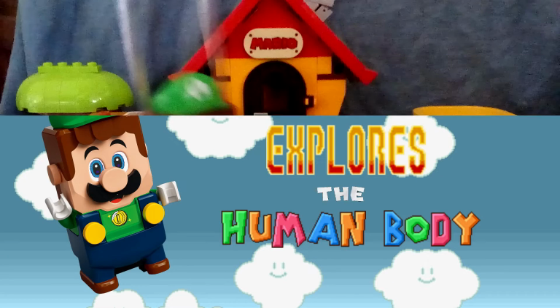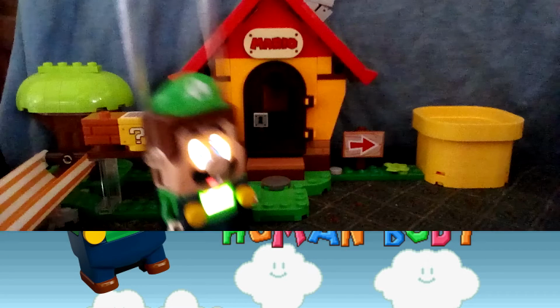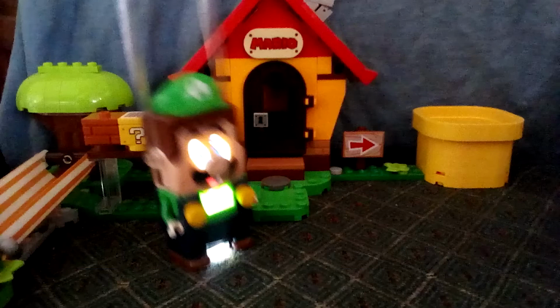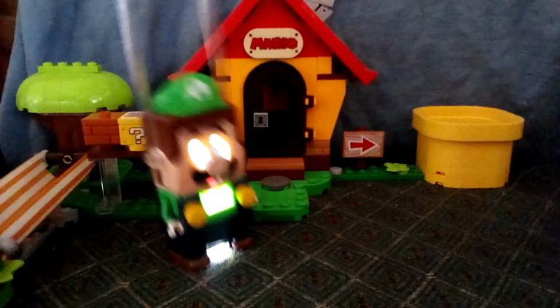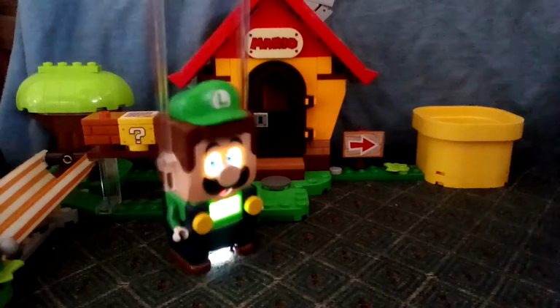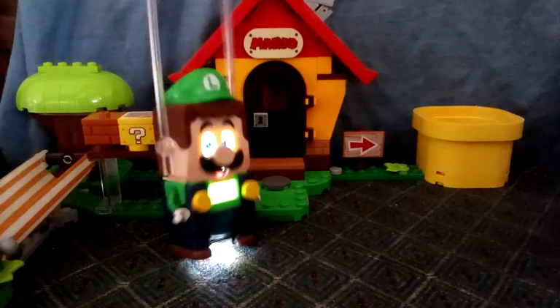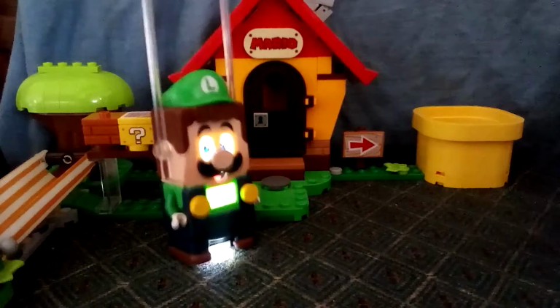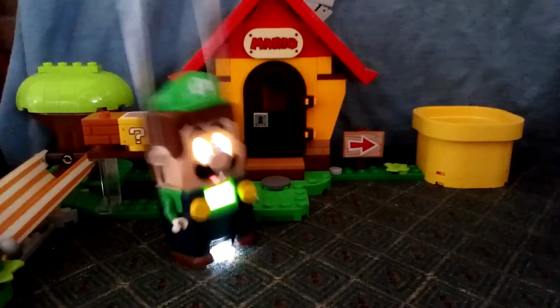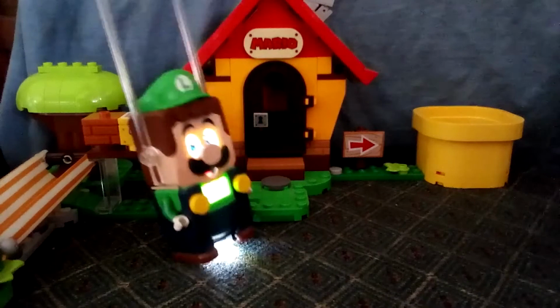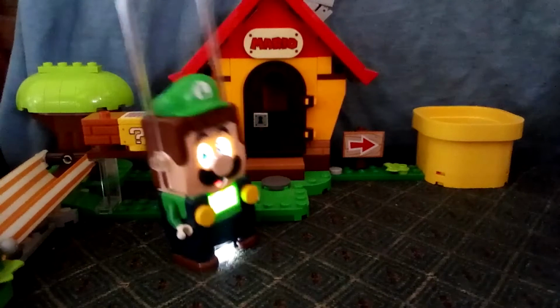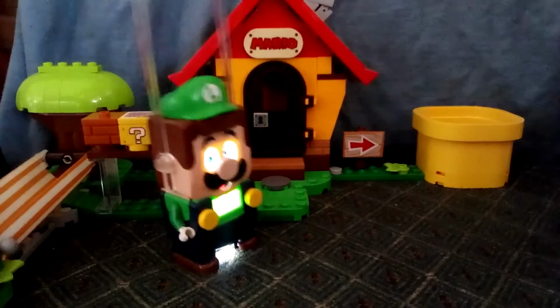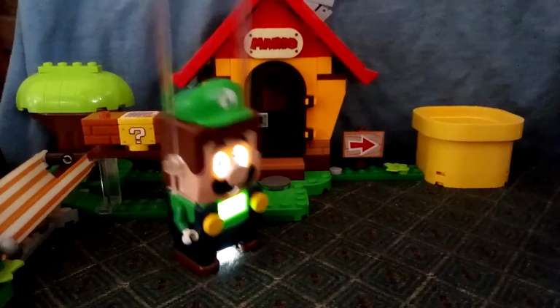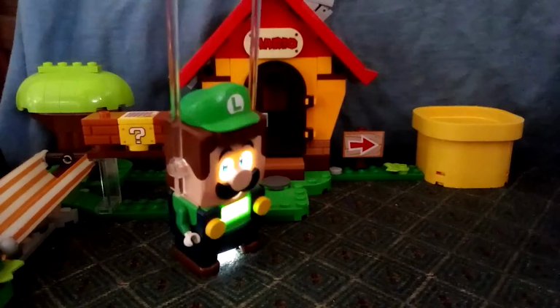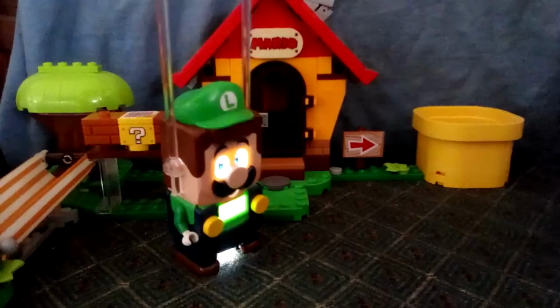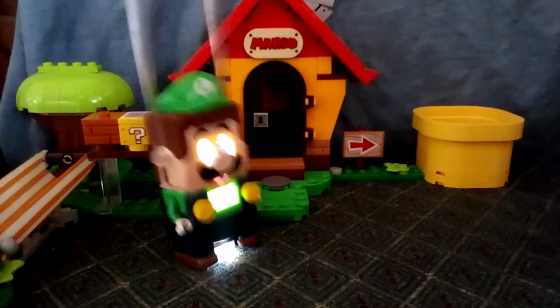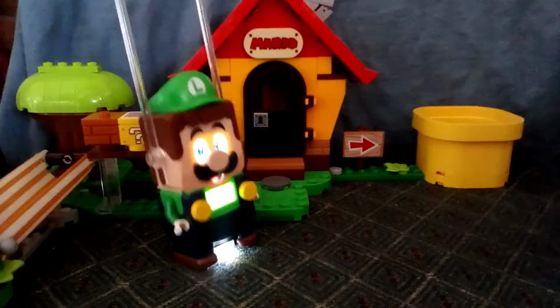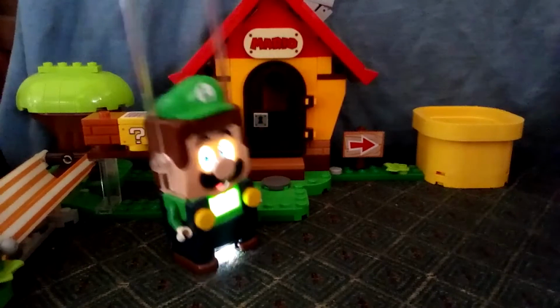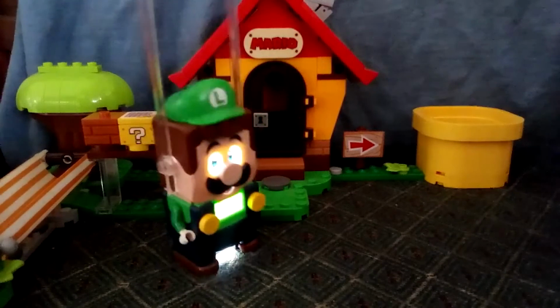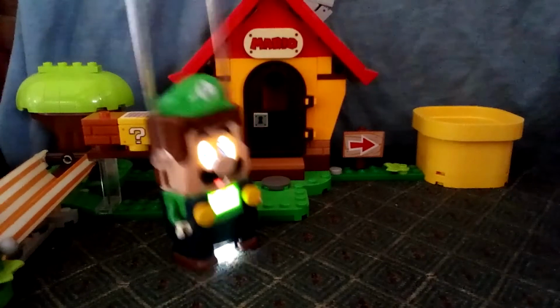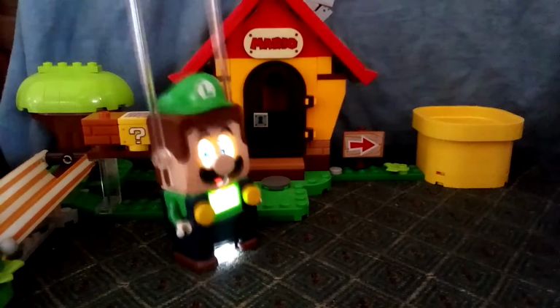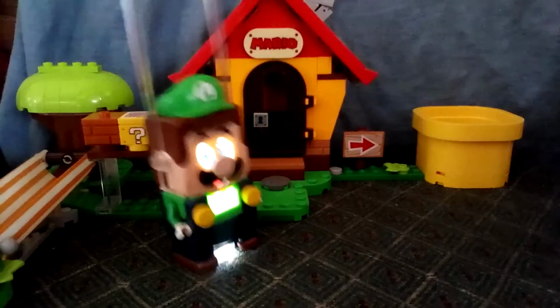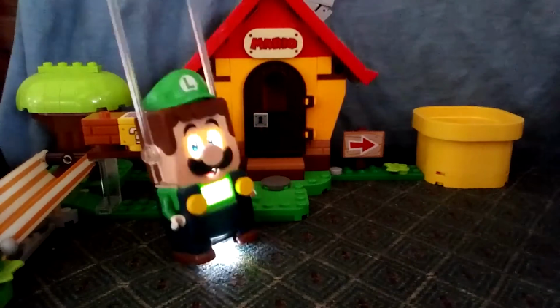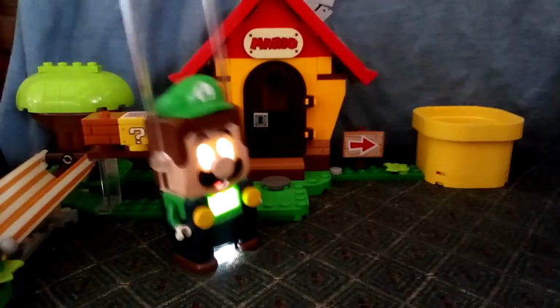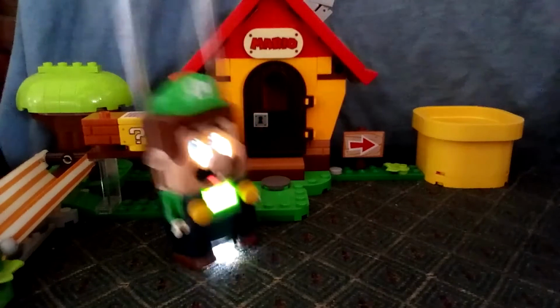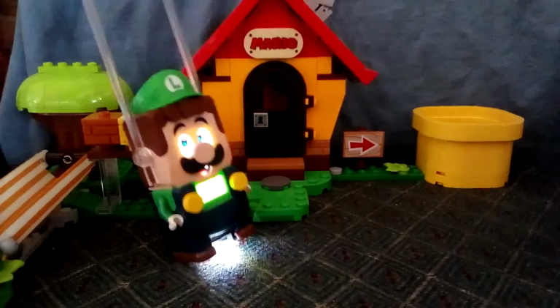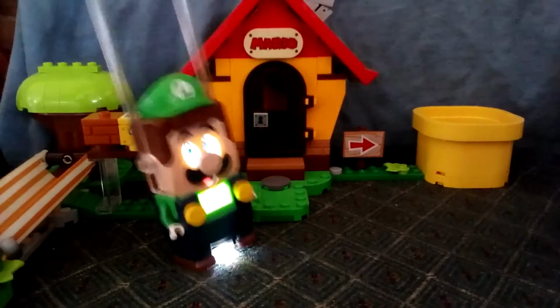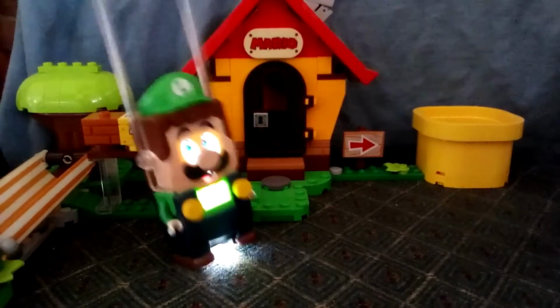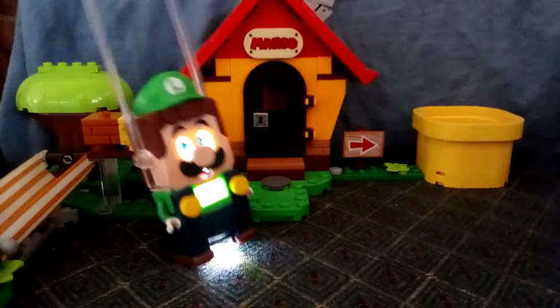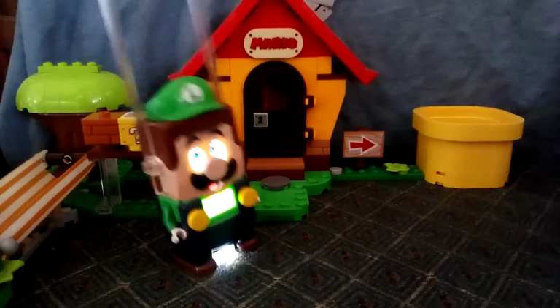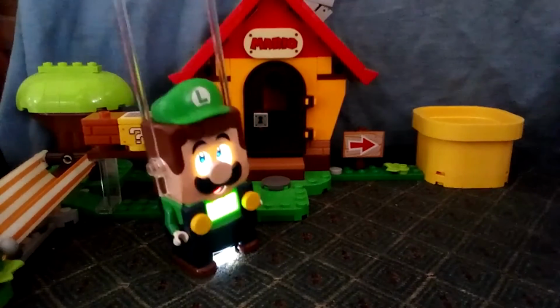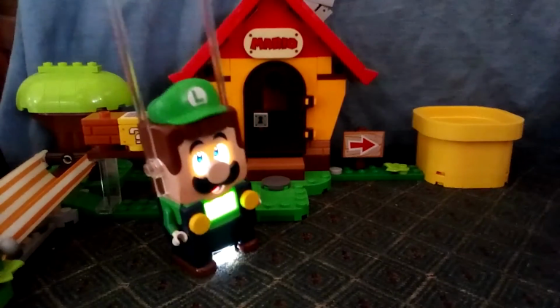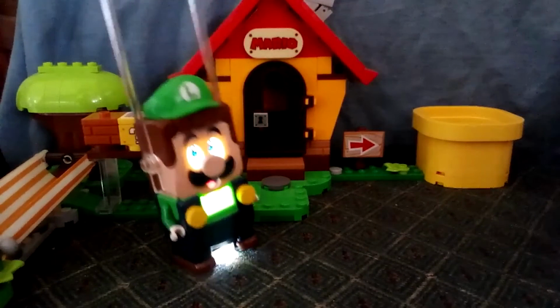Hello! It's-a me, Luigi! And welcome to LEGO LUIGI Explores the Human Body.